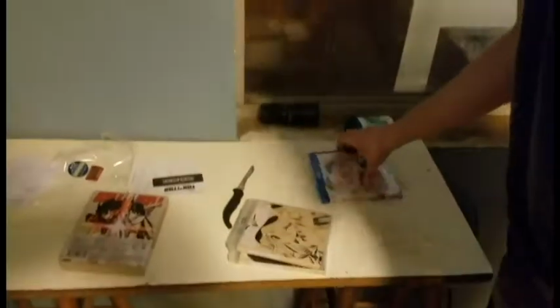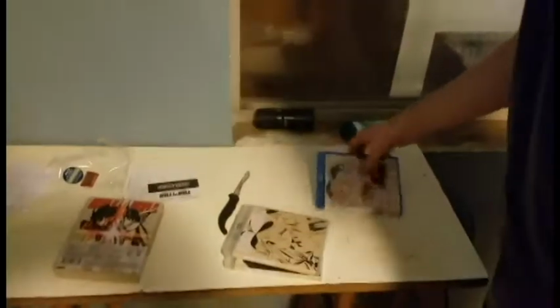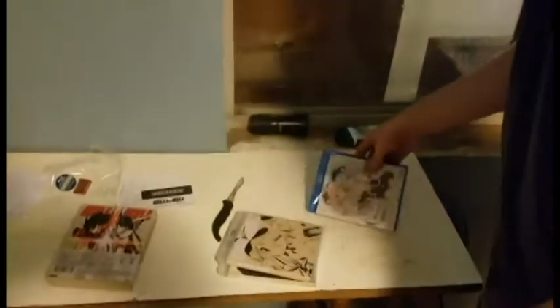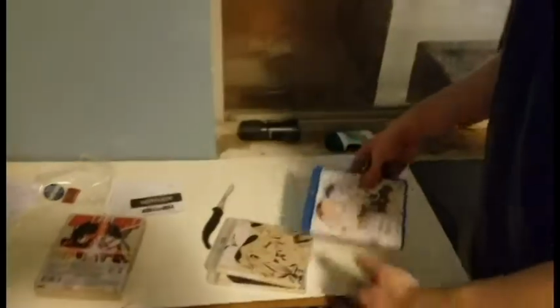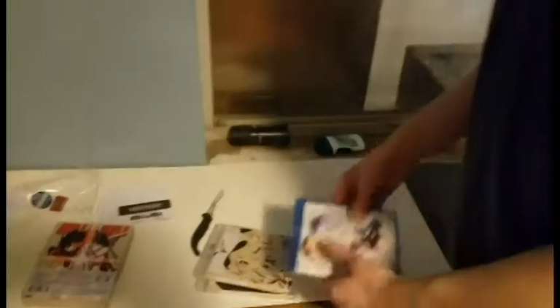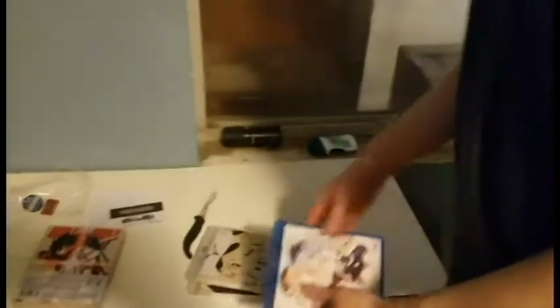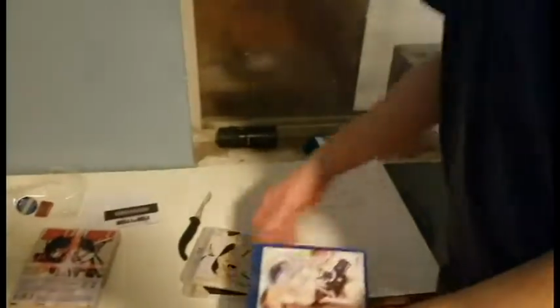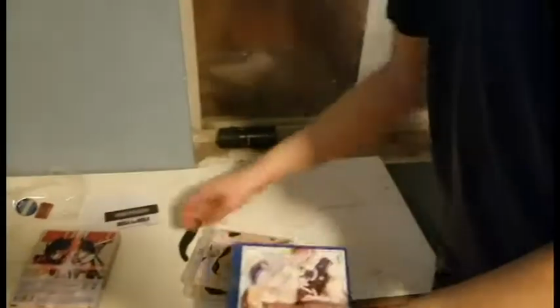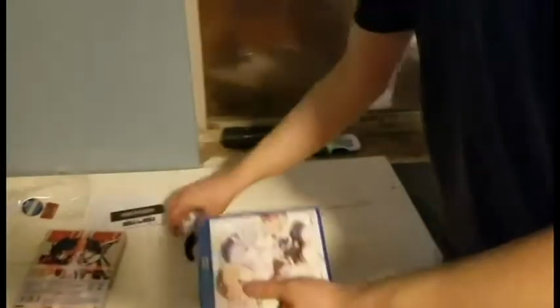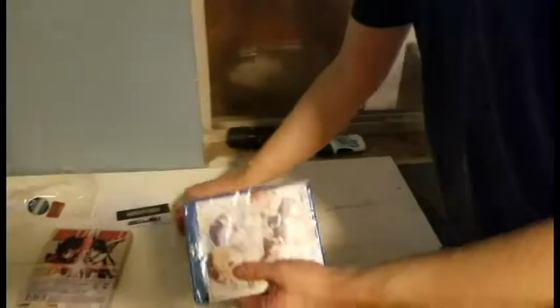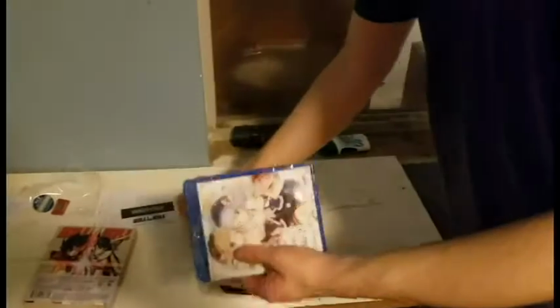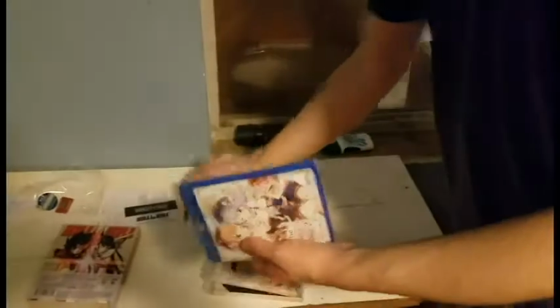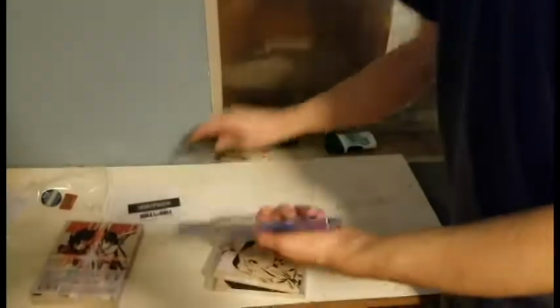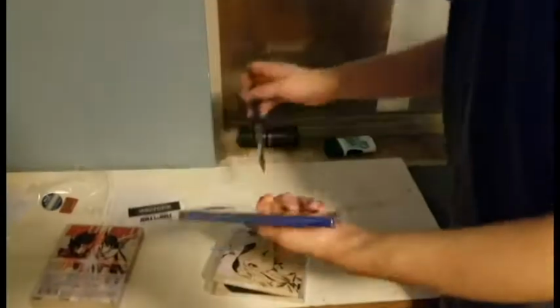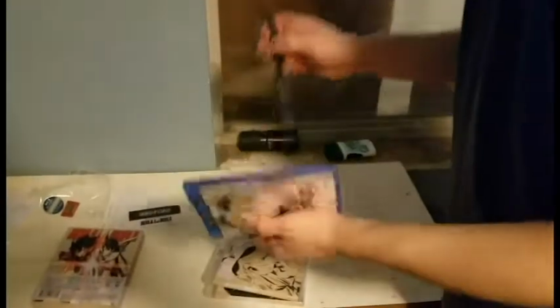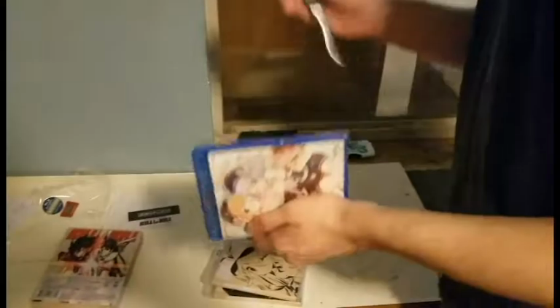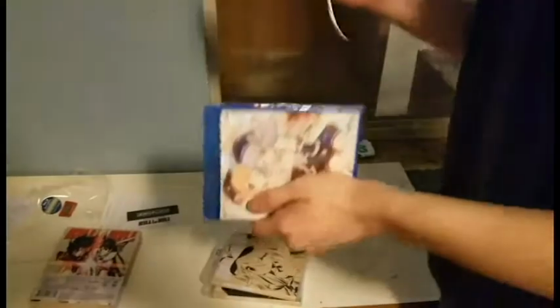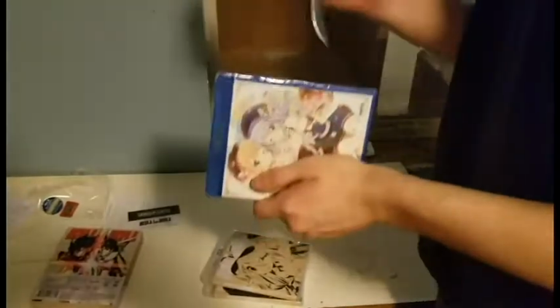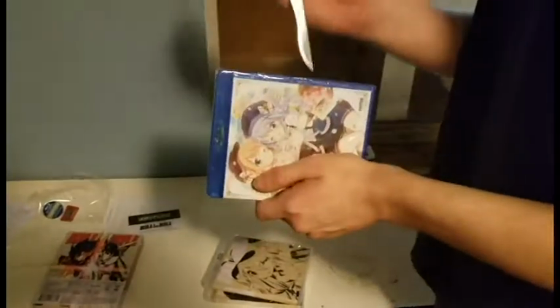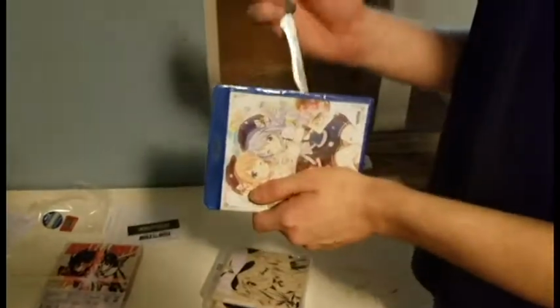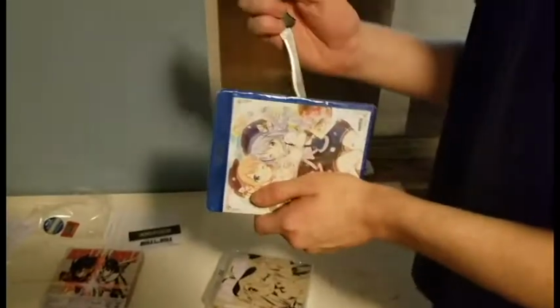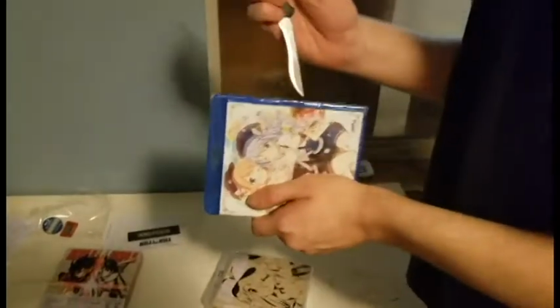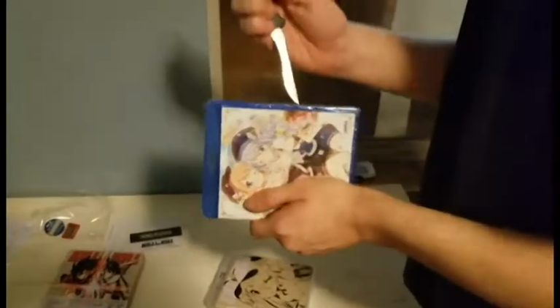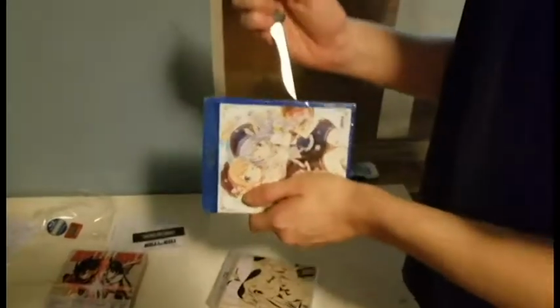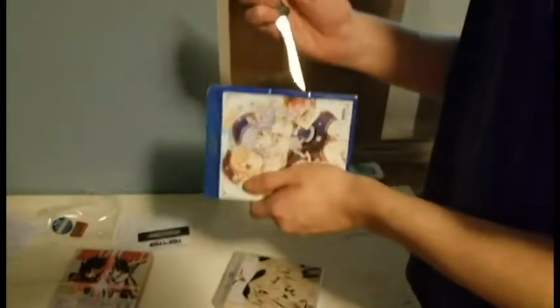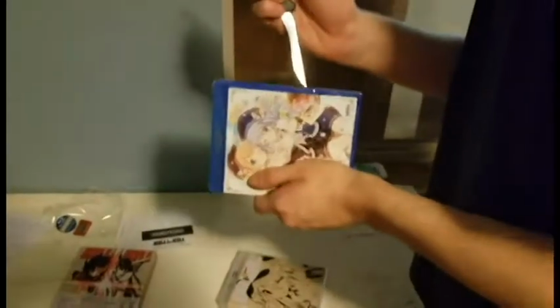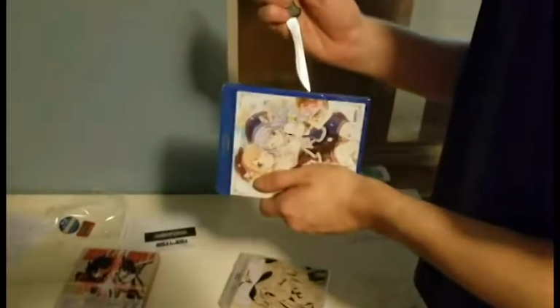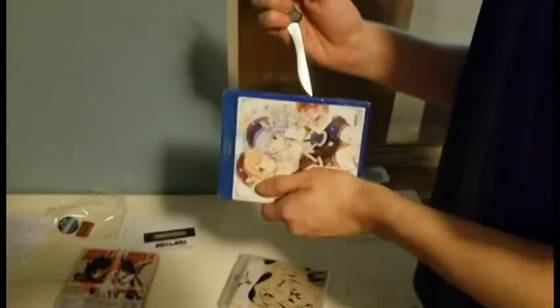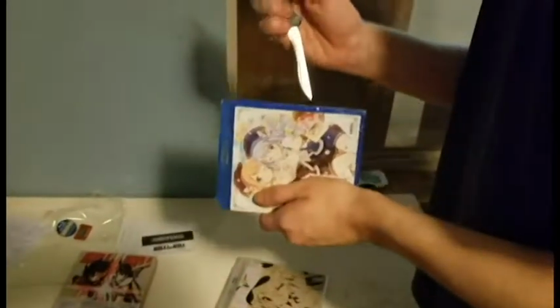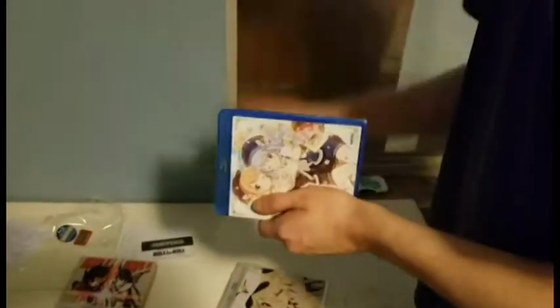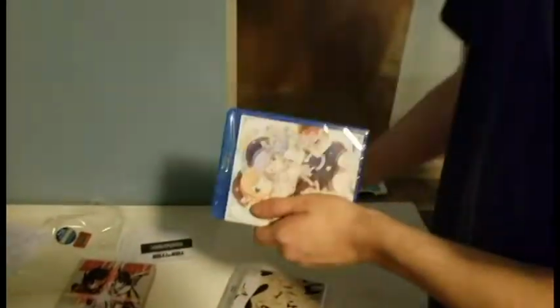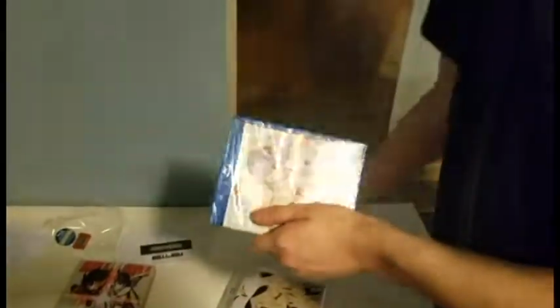And here we have season 2 of The Order of Rabbit, which gets even more enjoyable when you're watching.